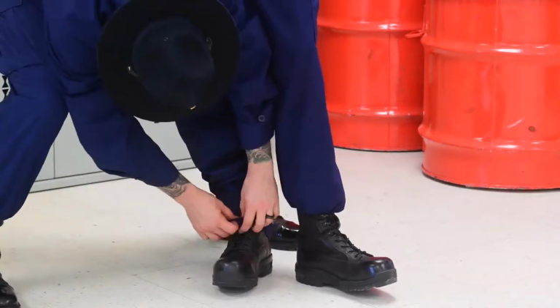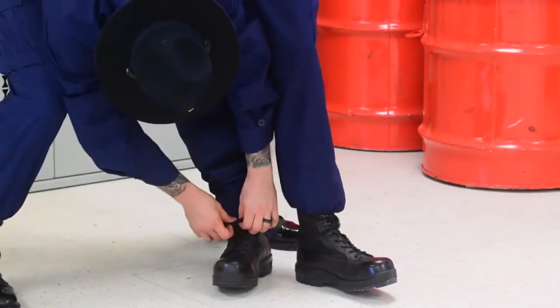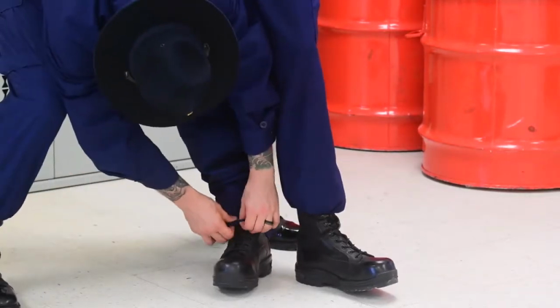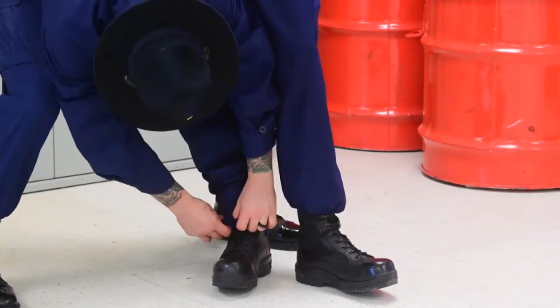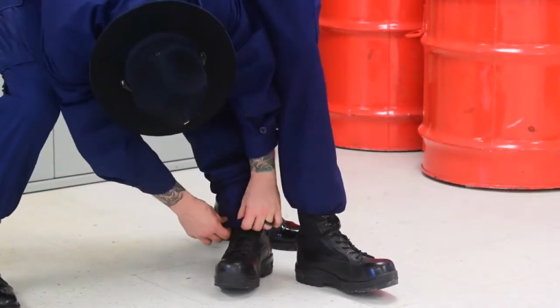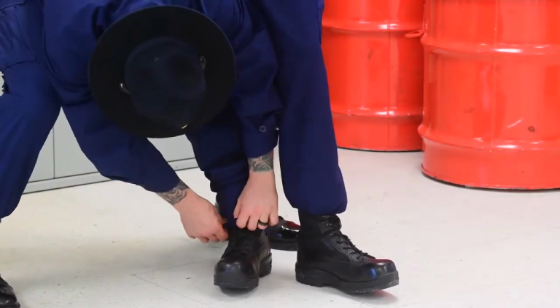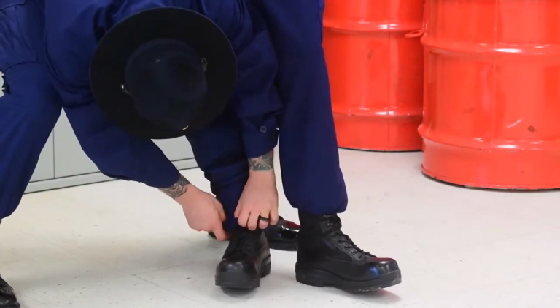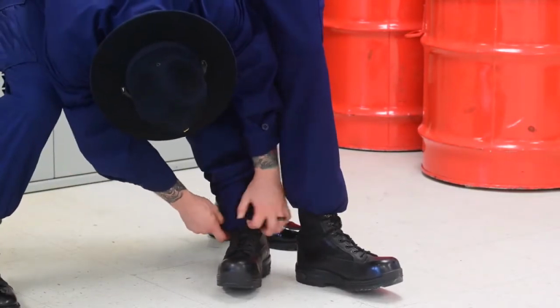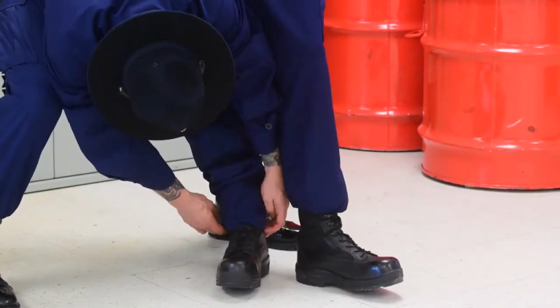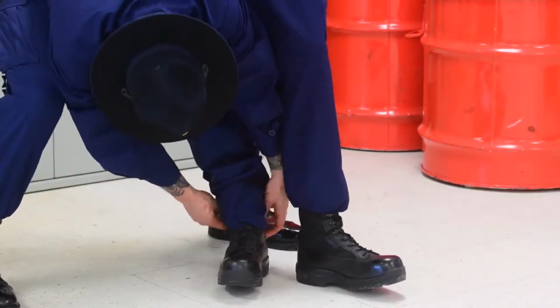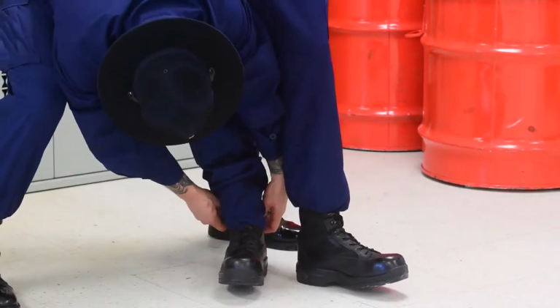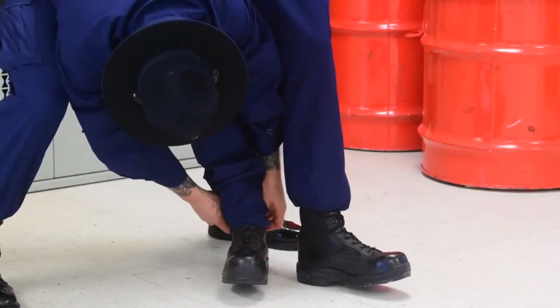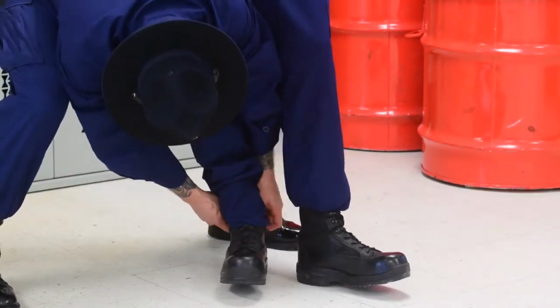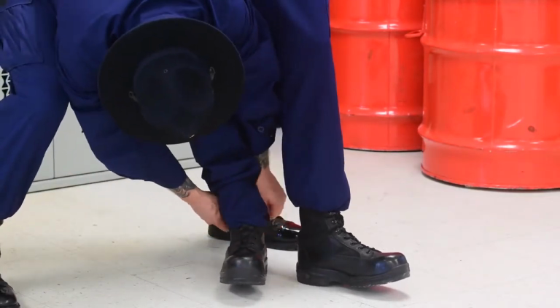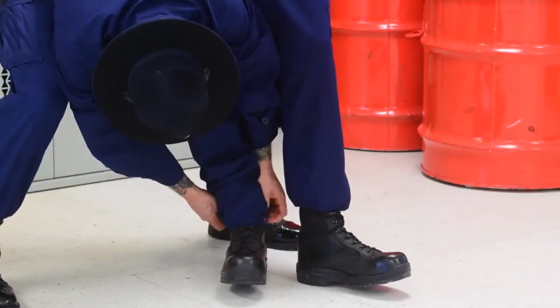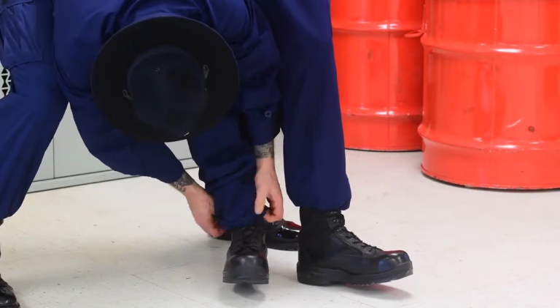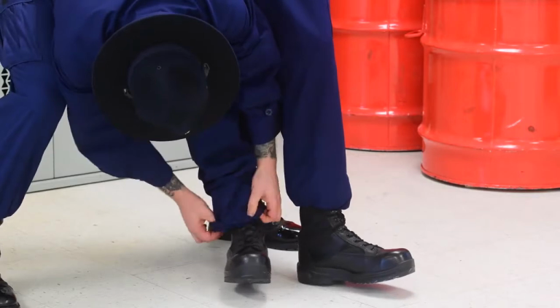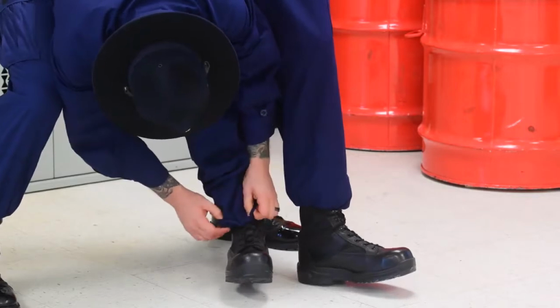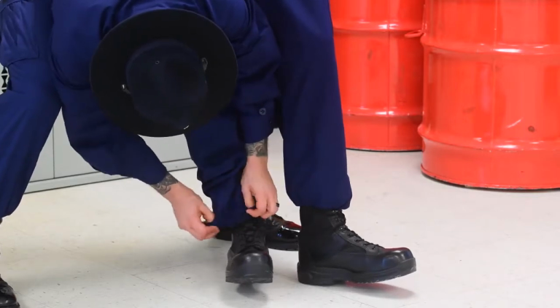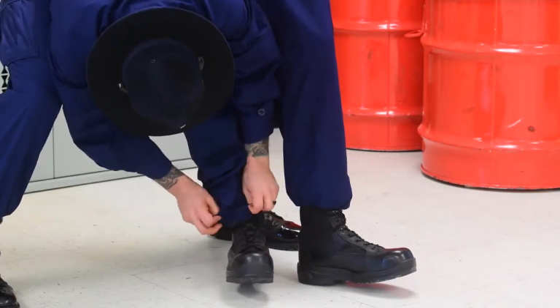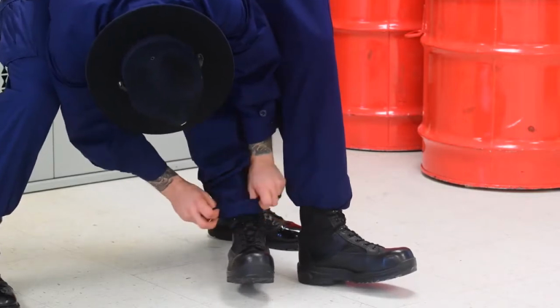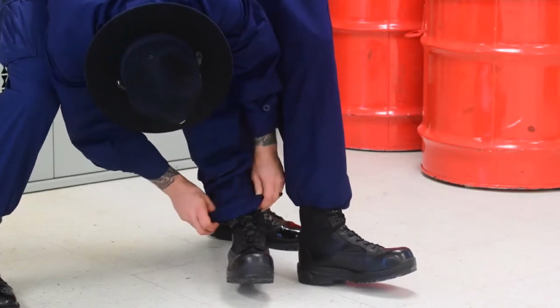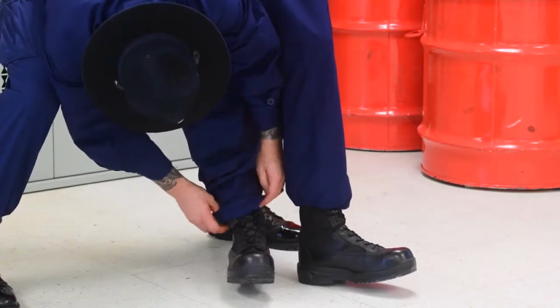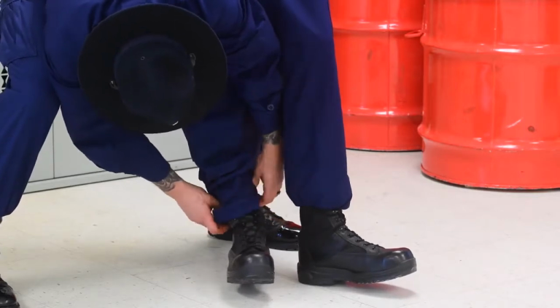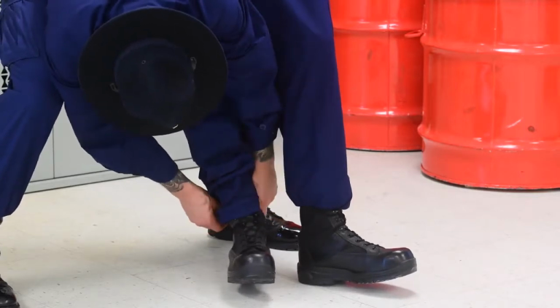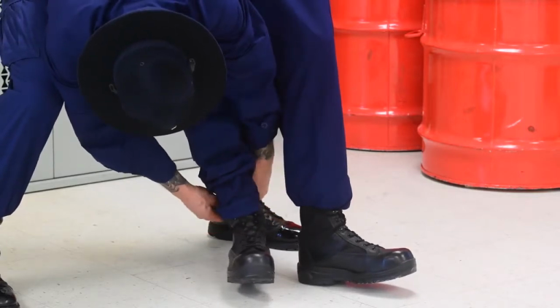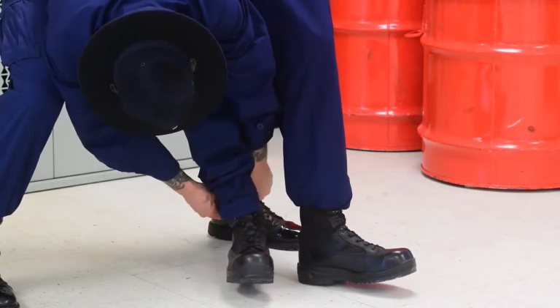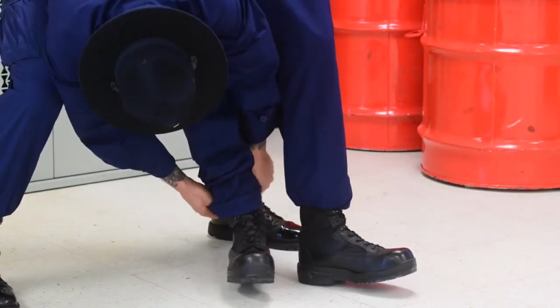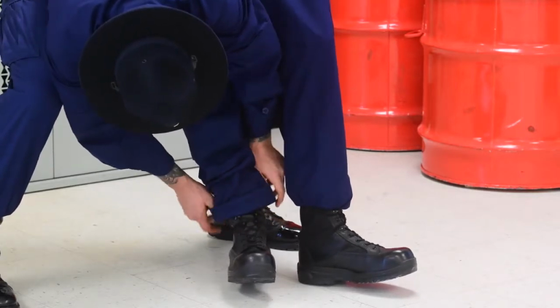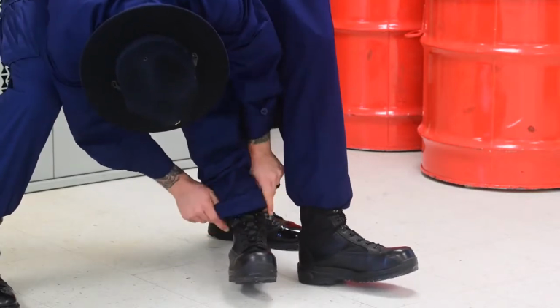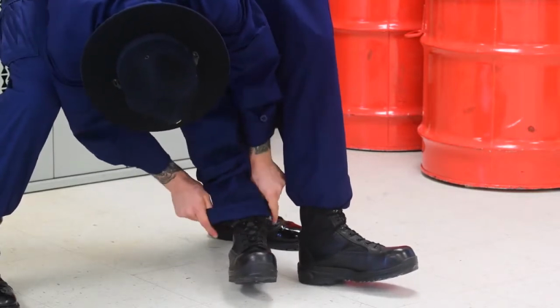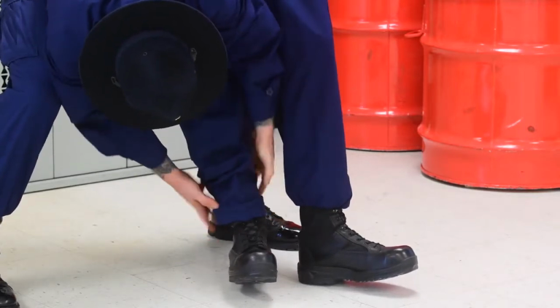Using the elastic blousing bands, we recommend using two or three blousing bands square-knotted together on each boot.